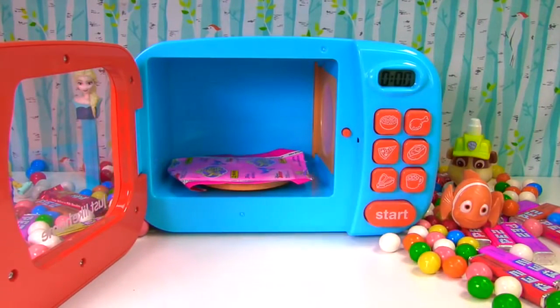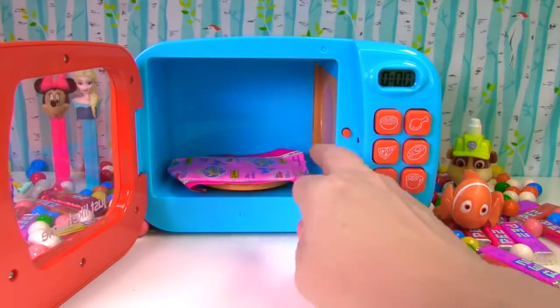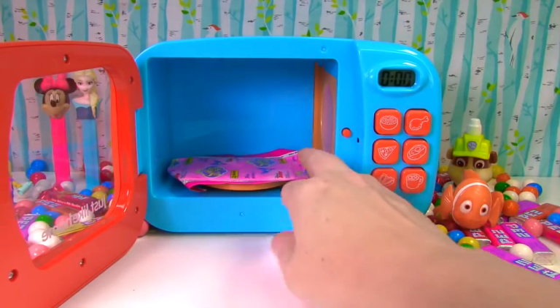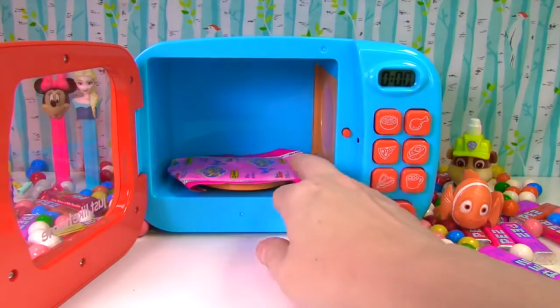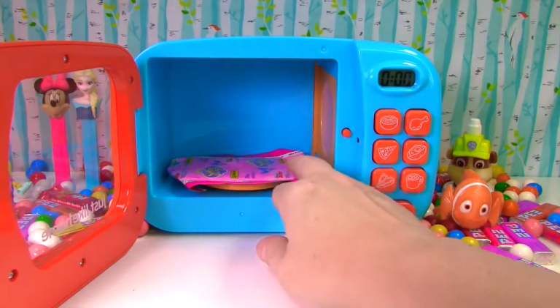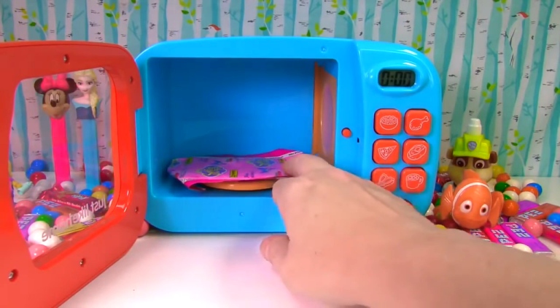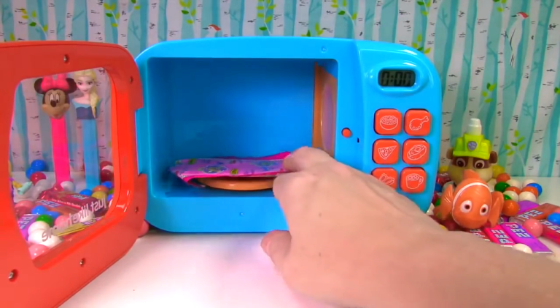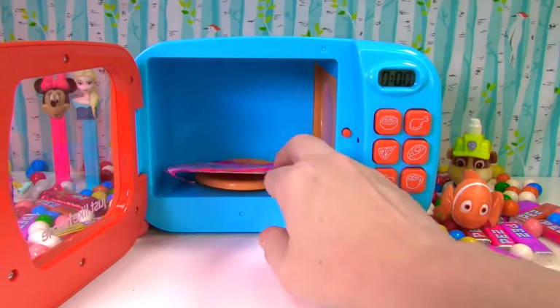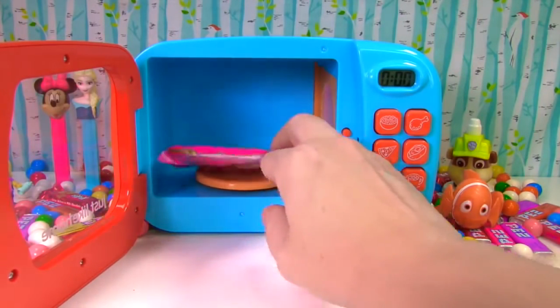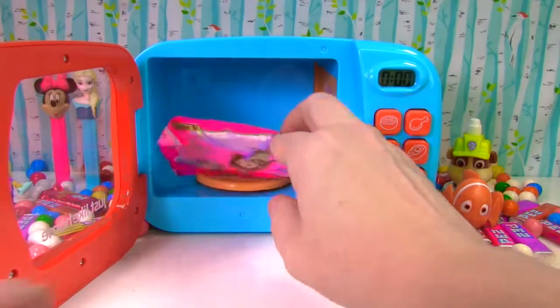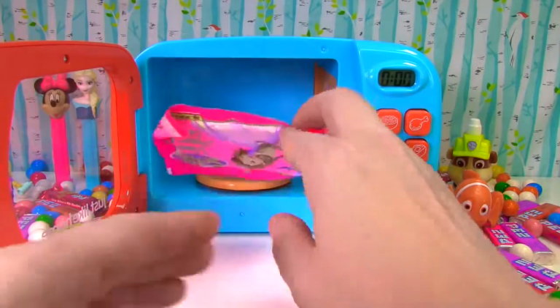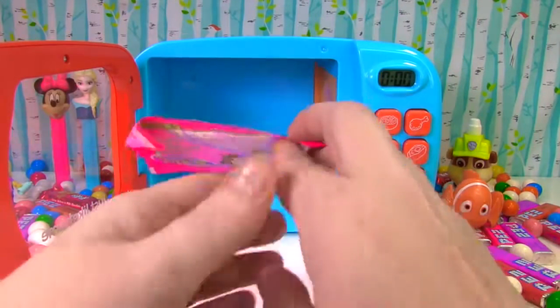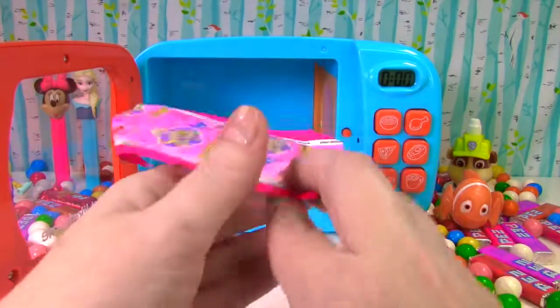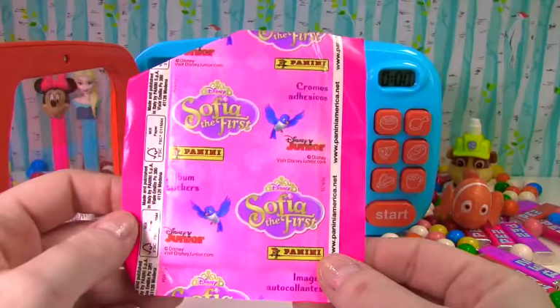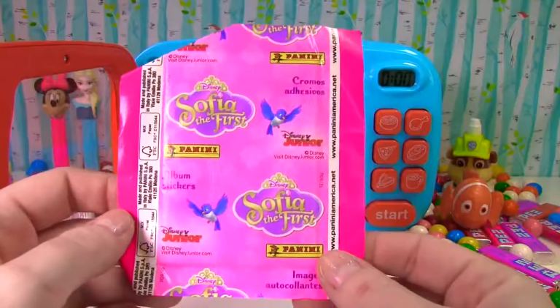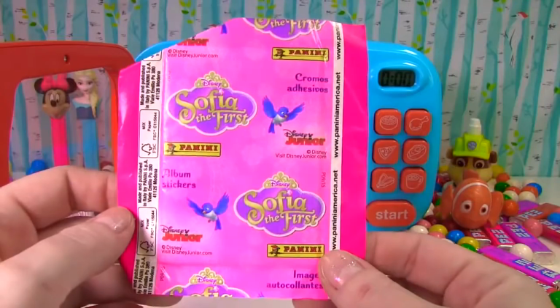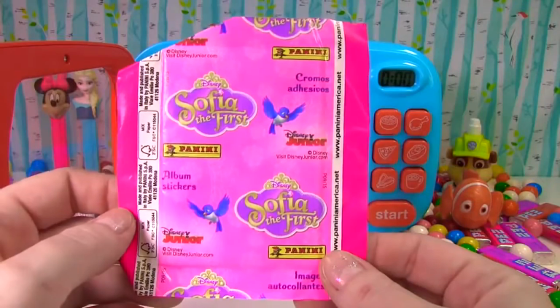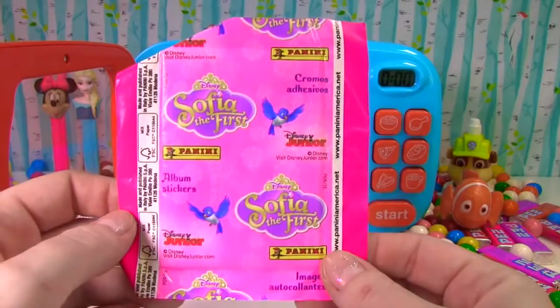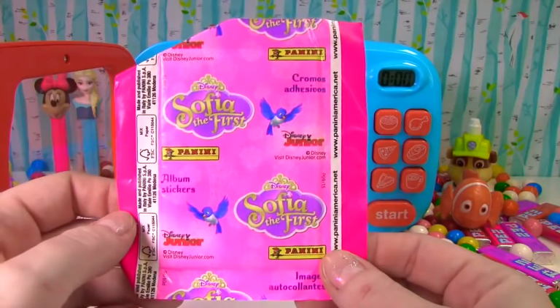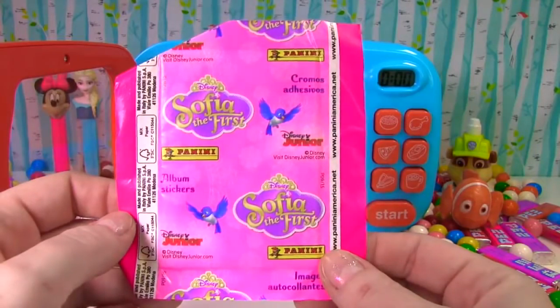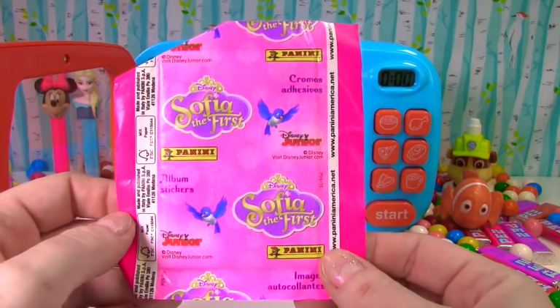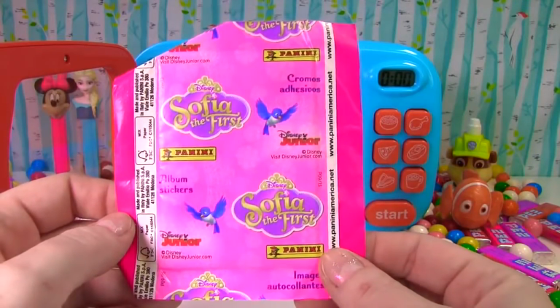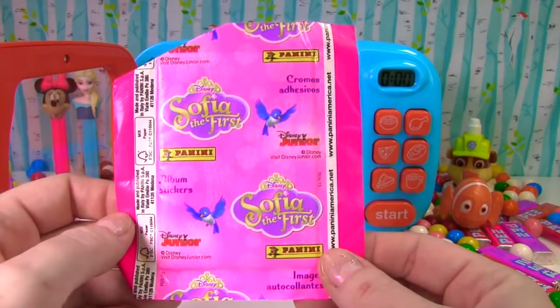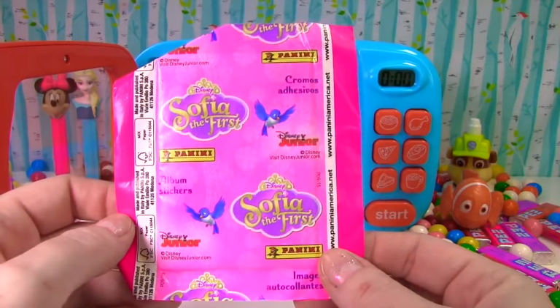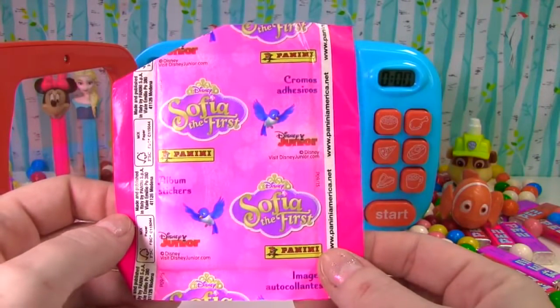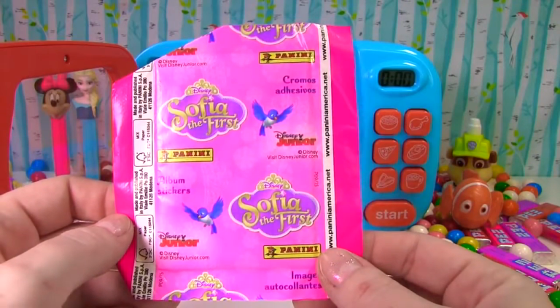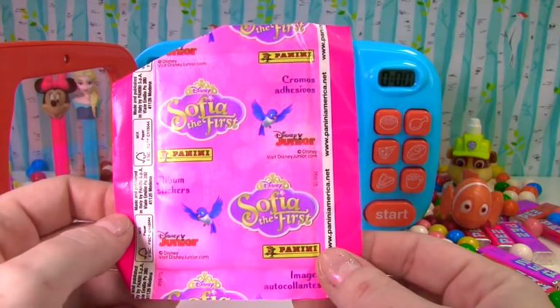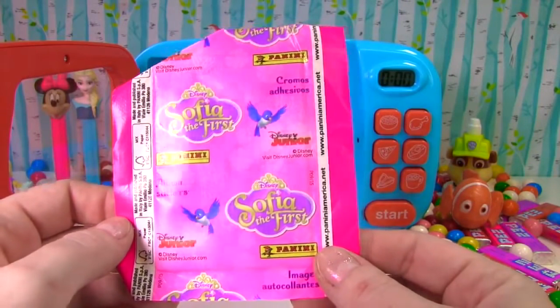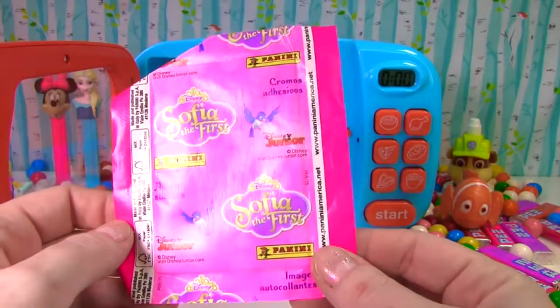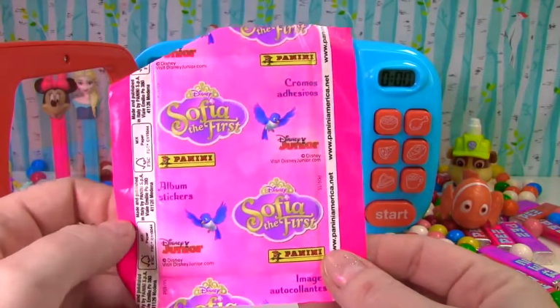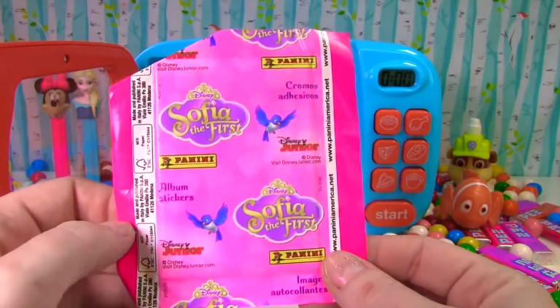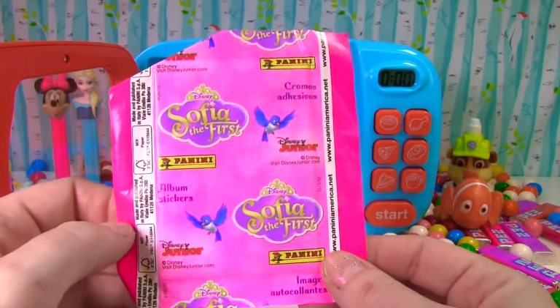It's a pink blind bag — it's a Sophia the First album stickers bag.